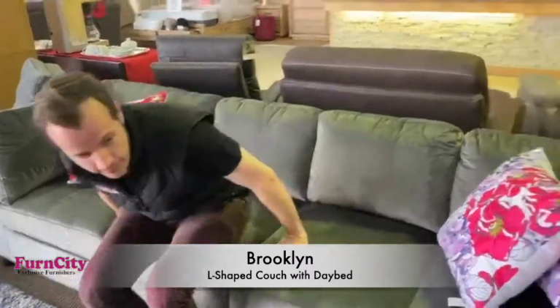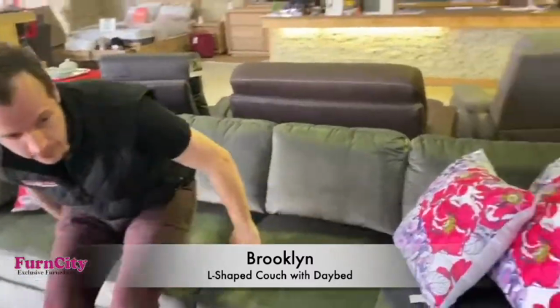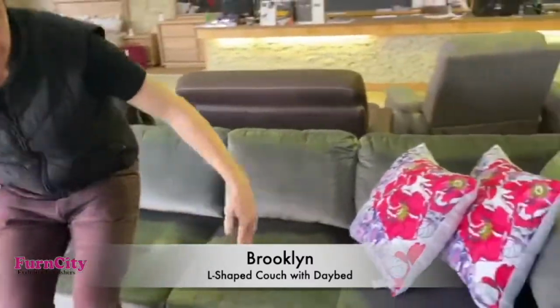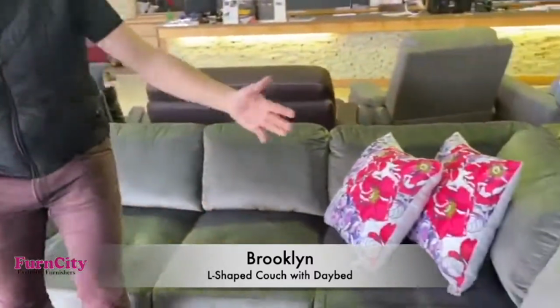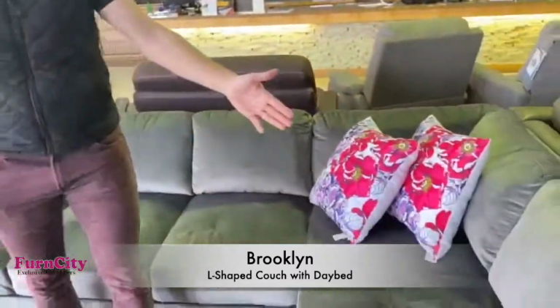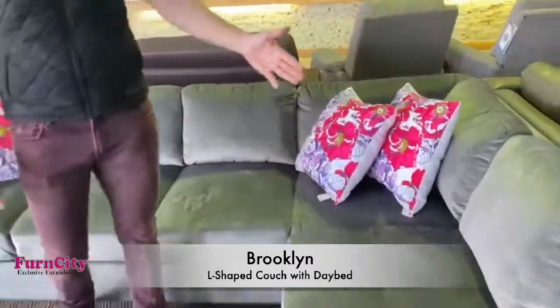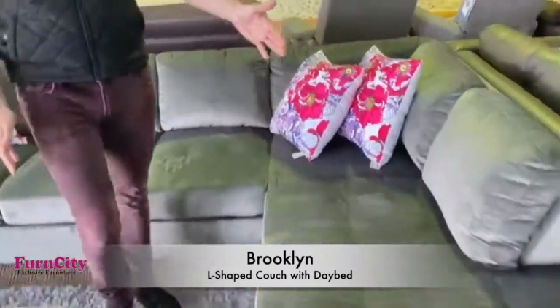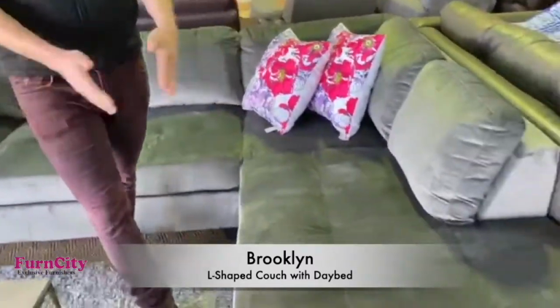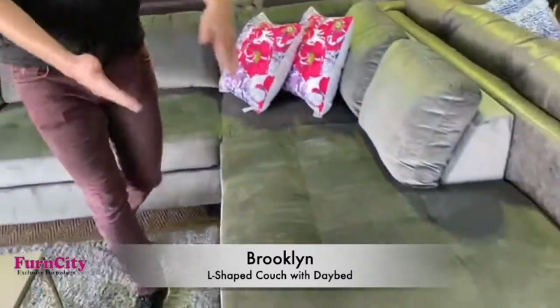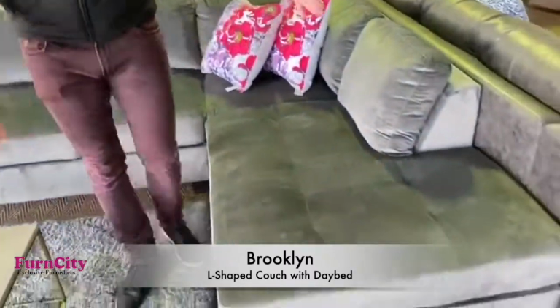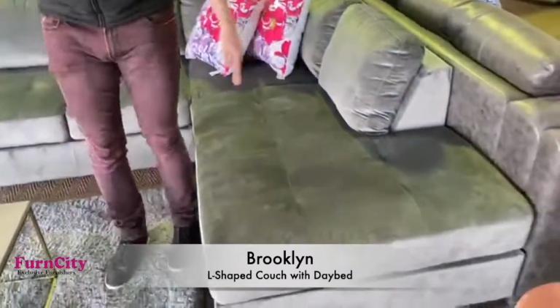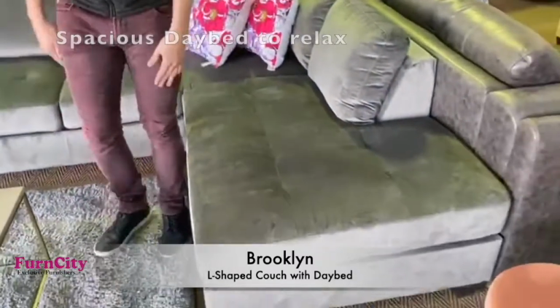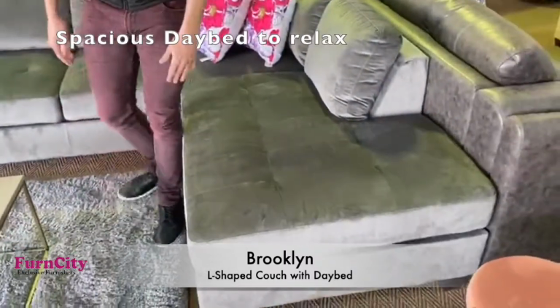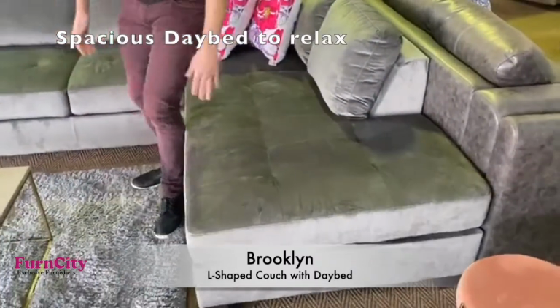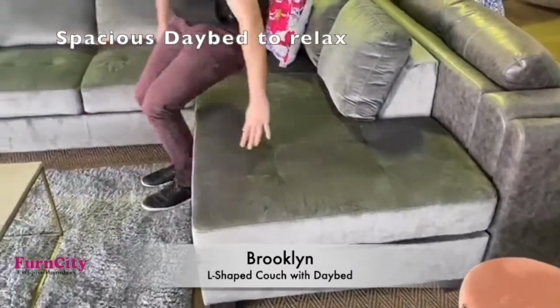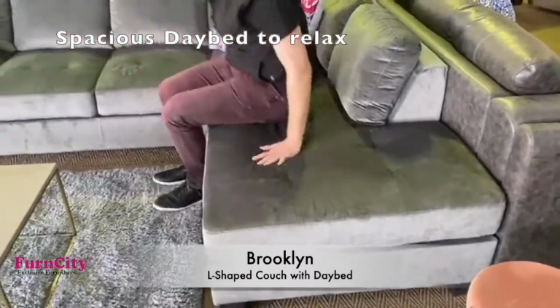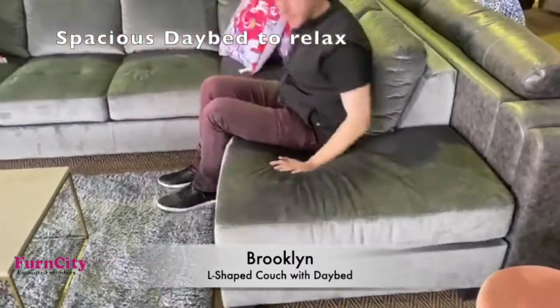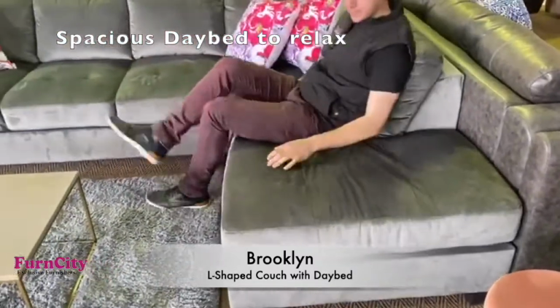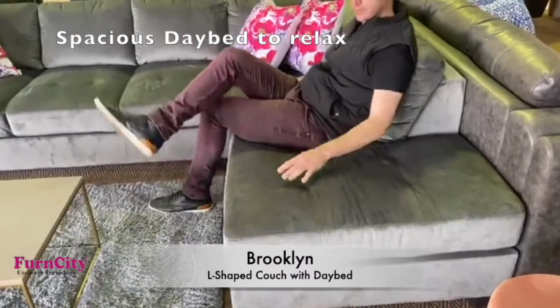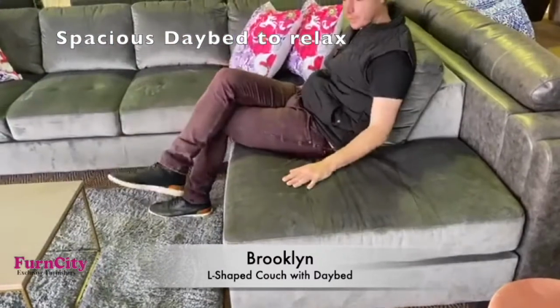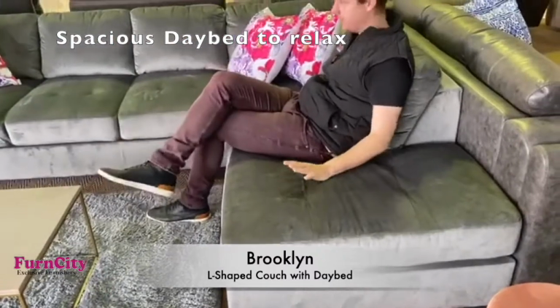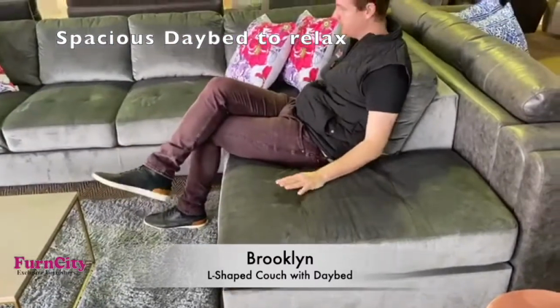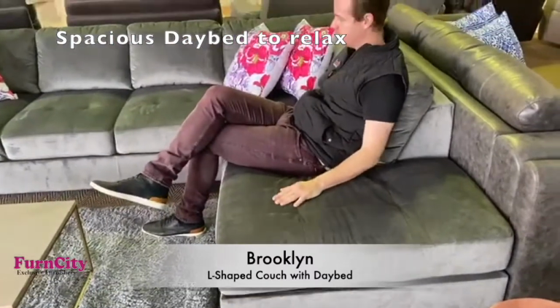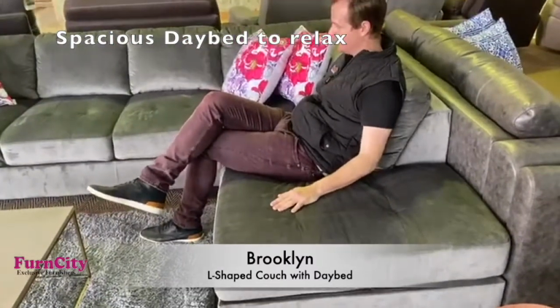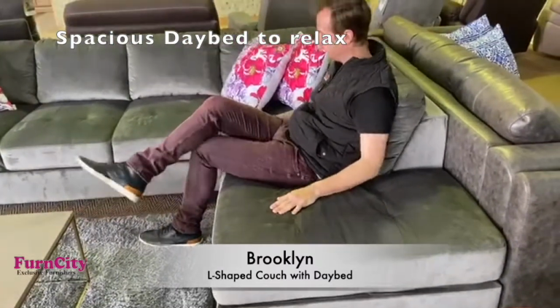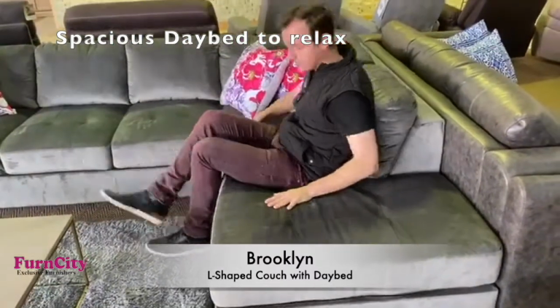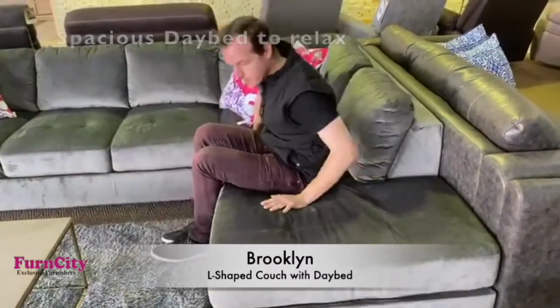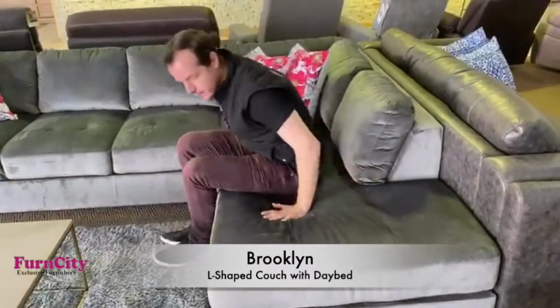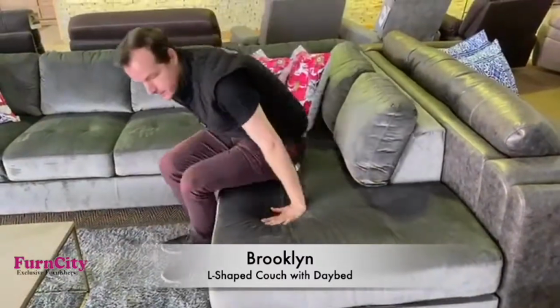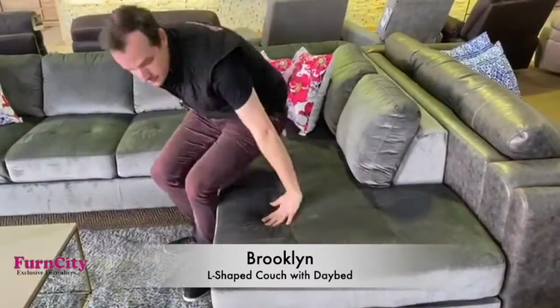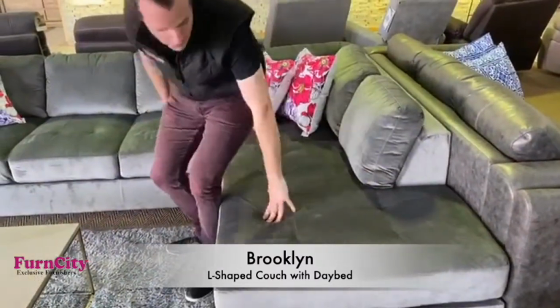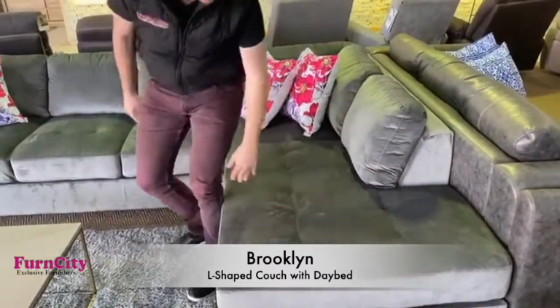There's a huge day bed here — it's more than a meter wide — where you can either sit on or recline on.